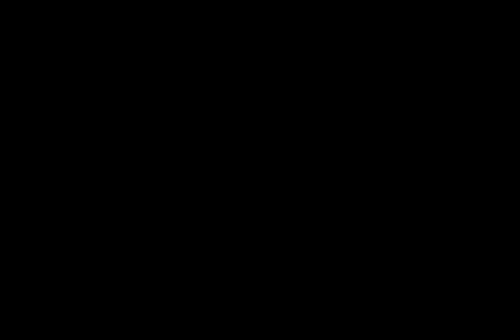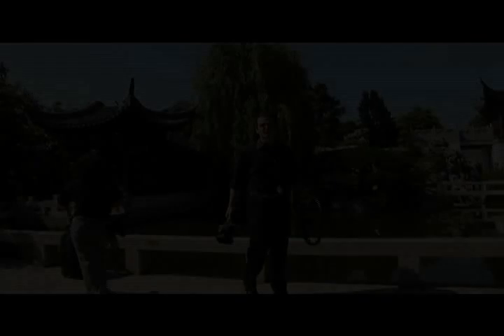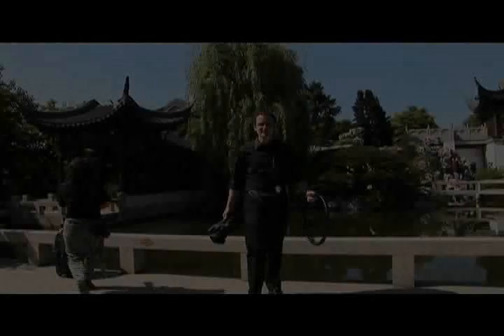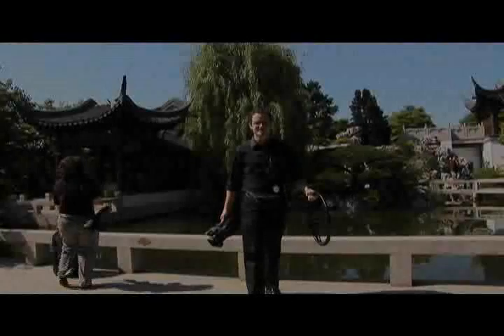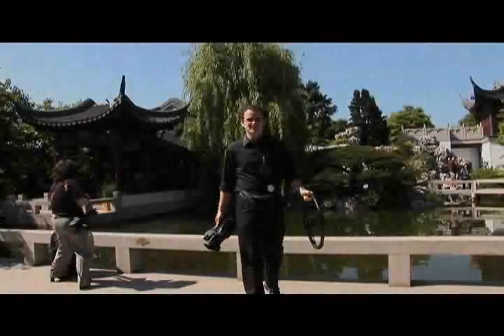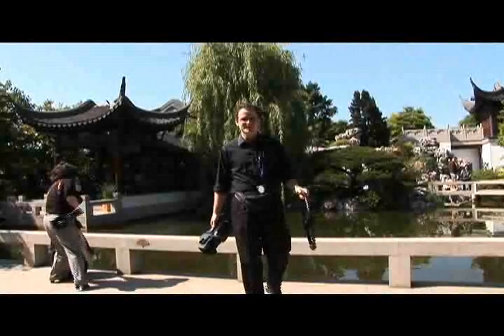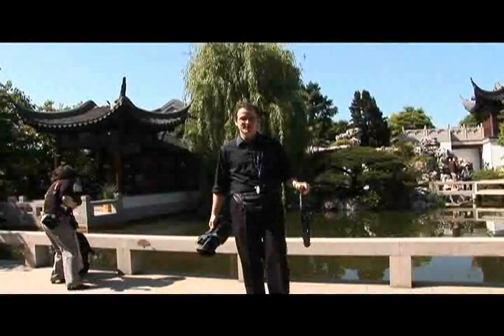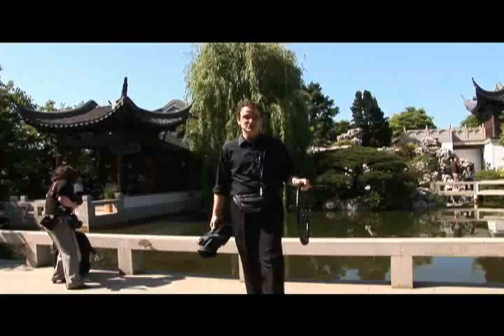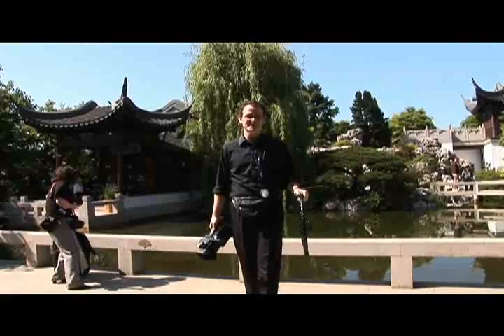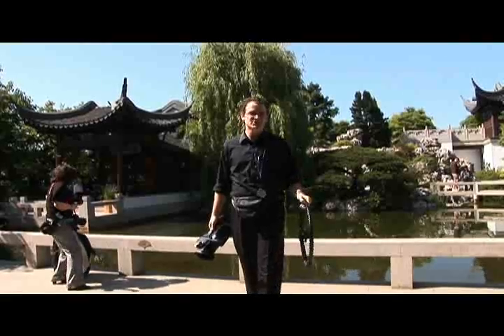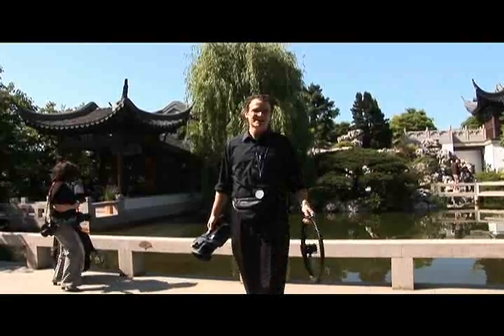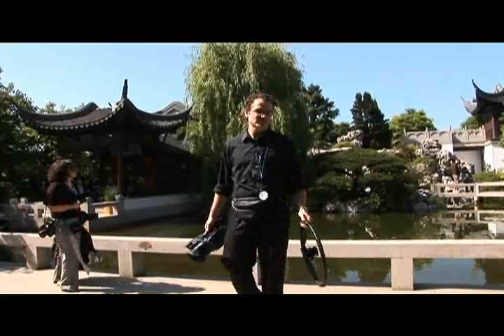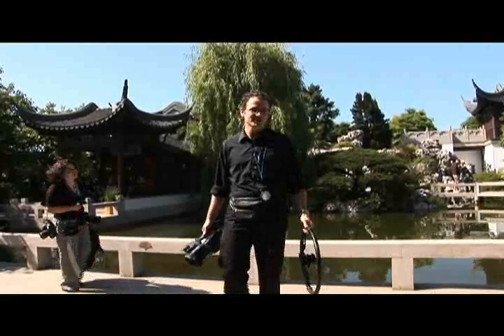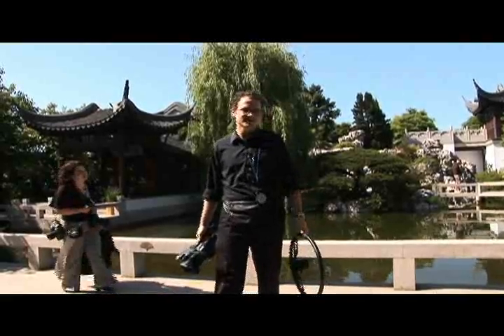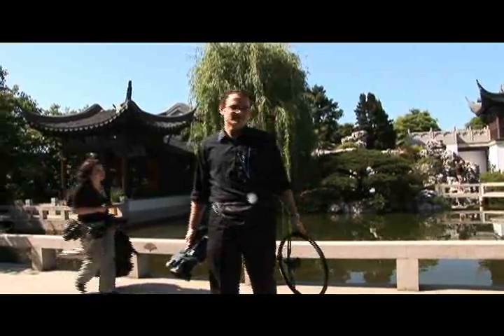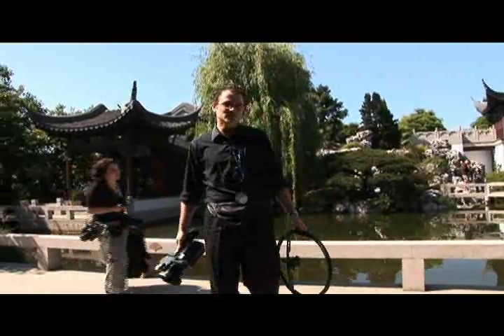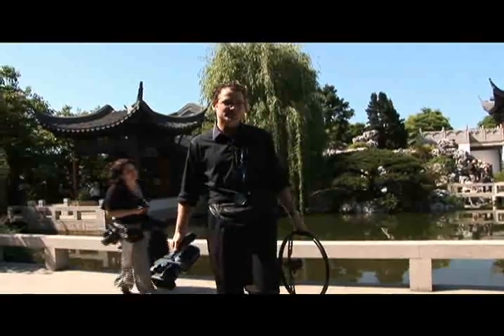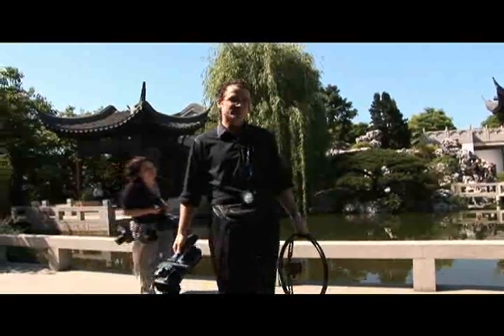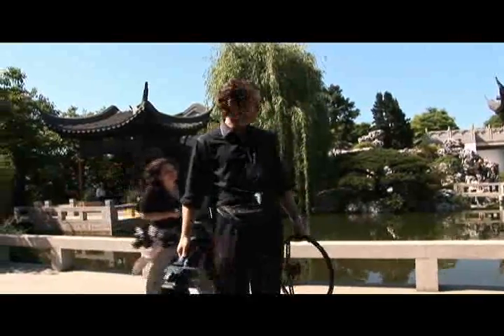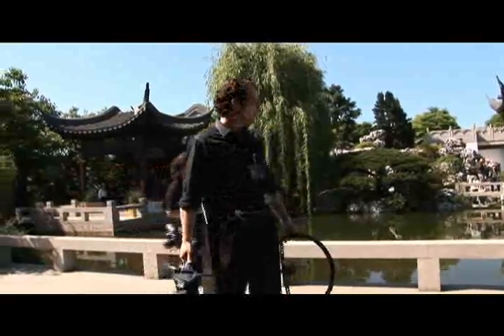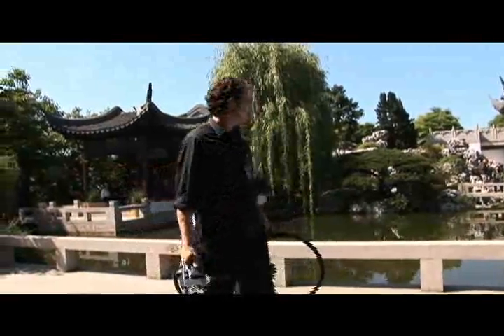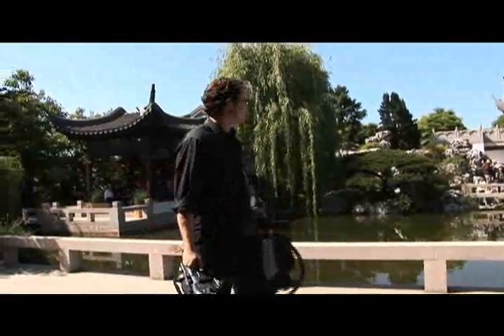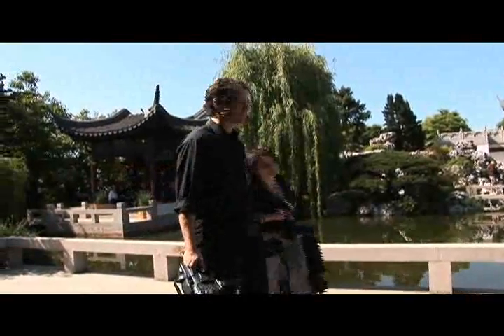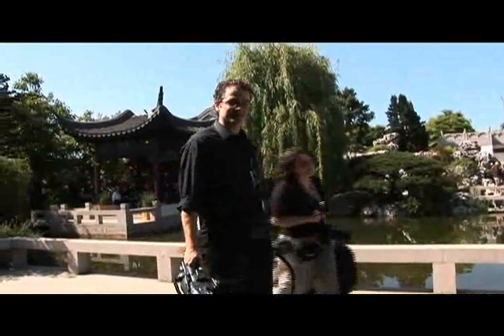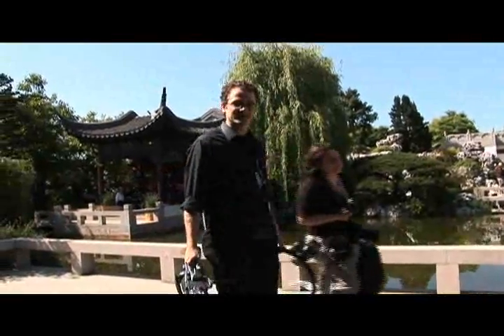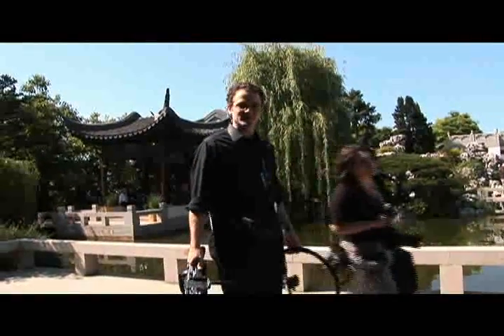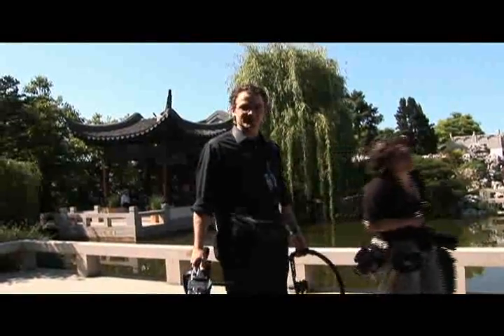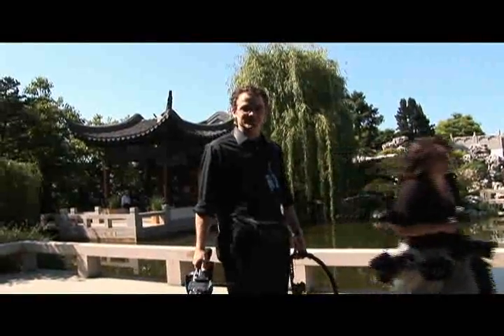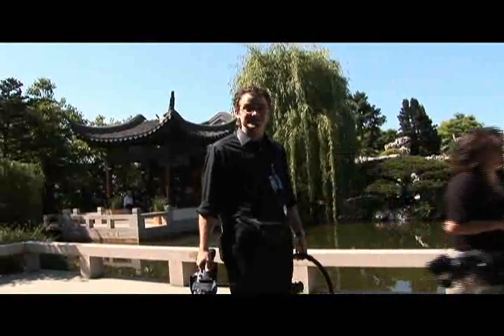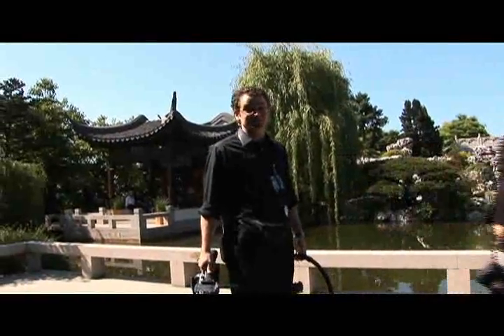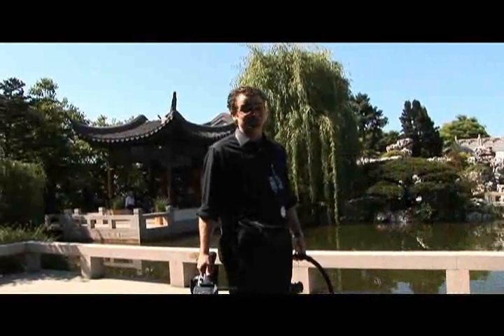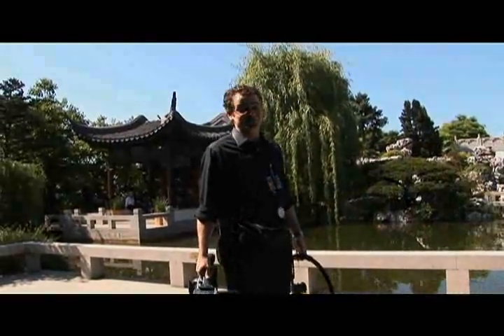I'm really excited about this. We get to shoot at the Chinese gardens for some formal wedding photos of bride and groom. This is gonna be awesome.